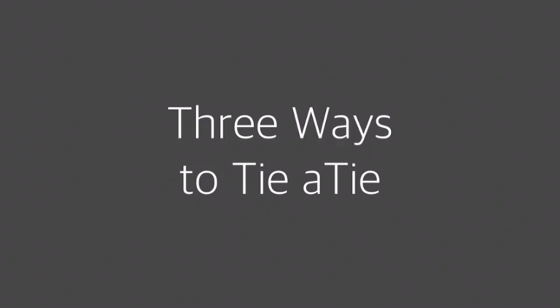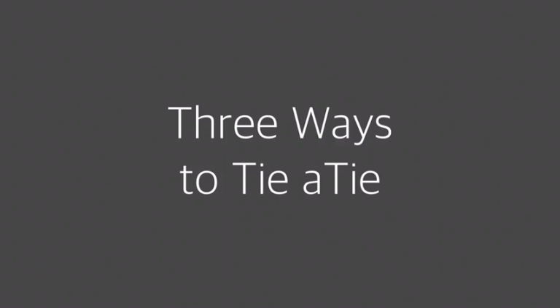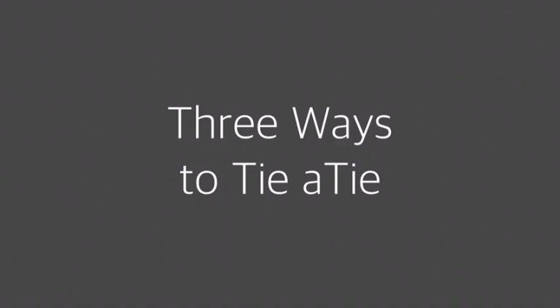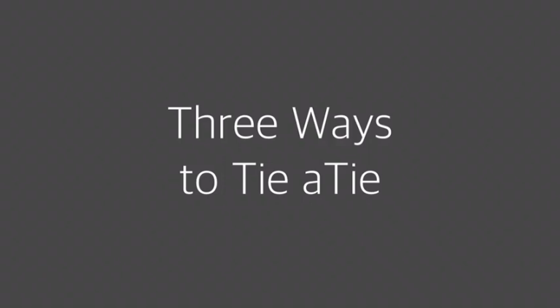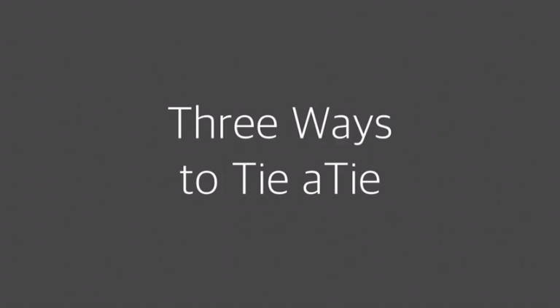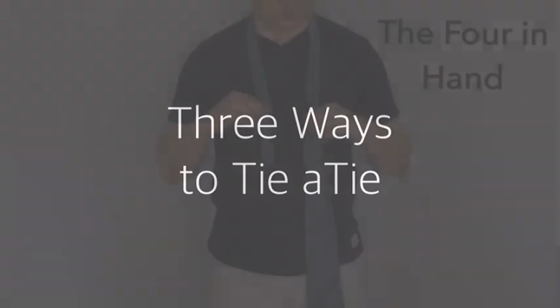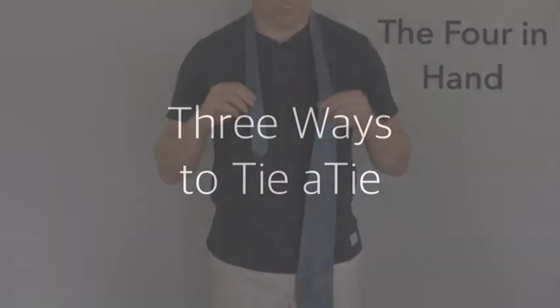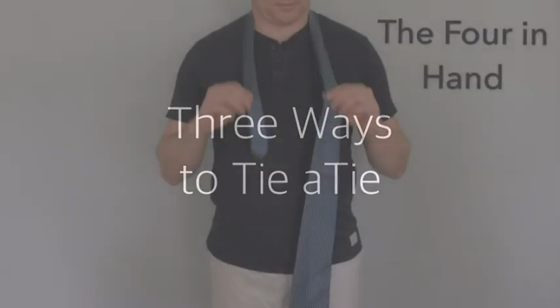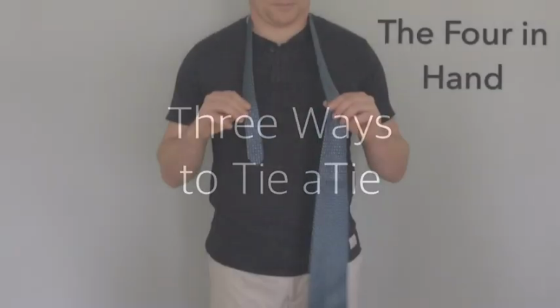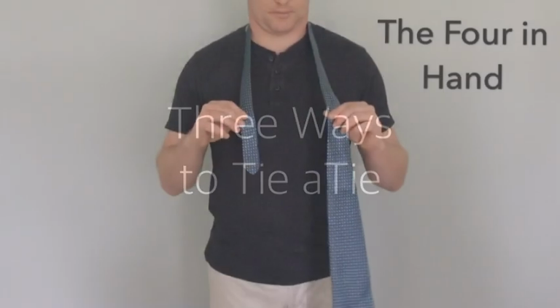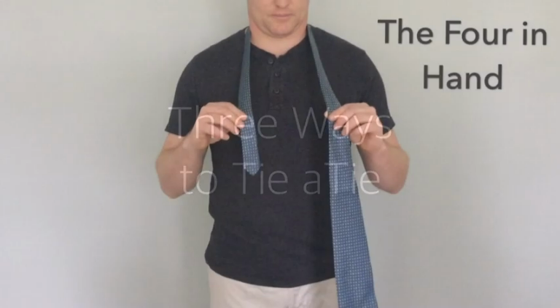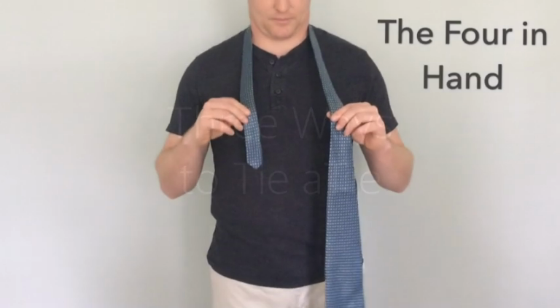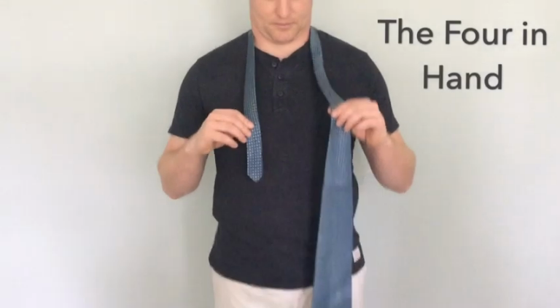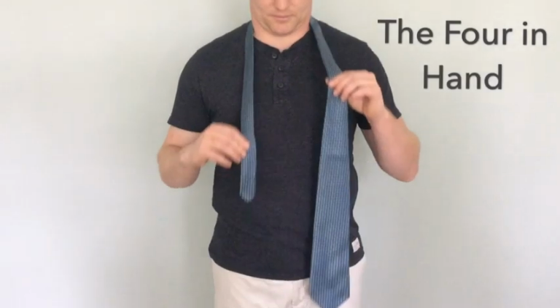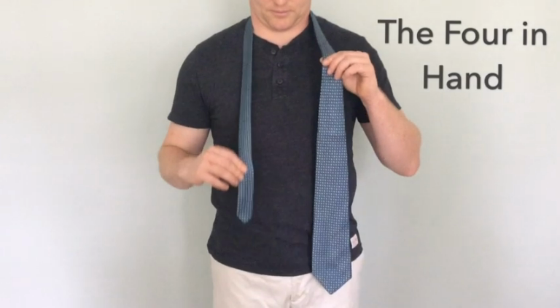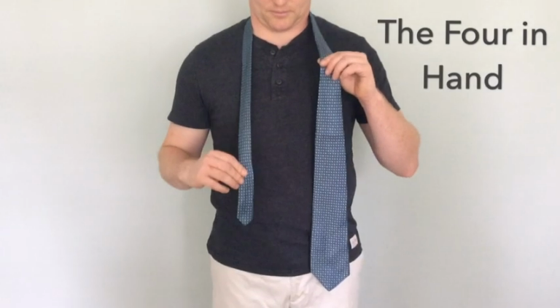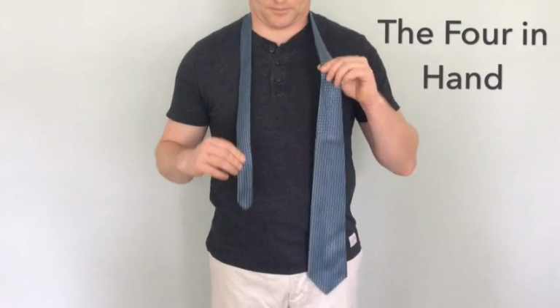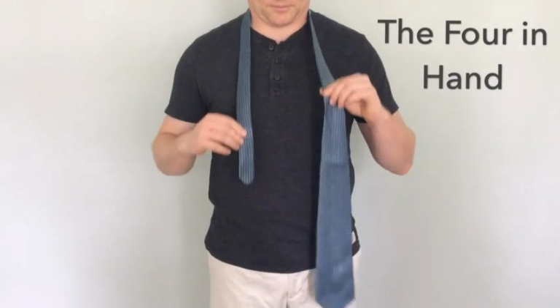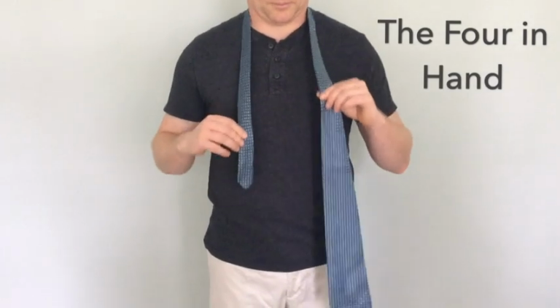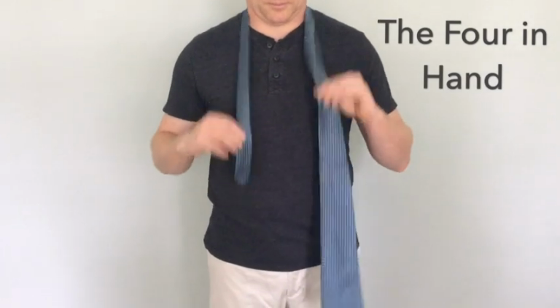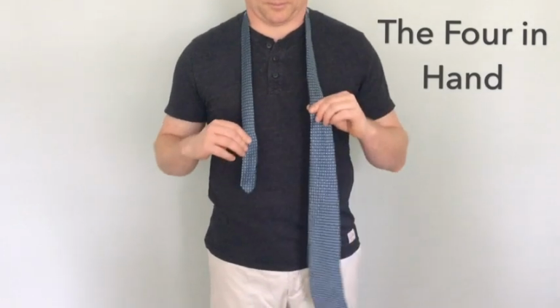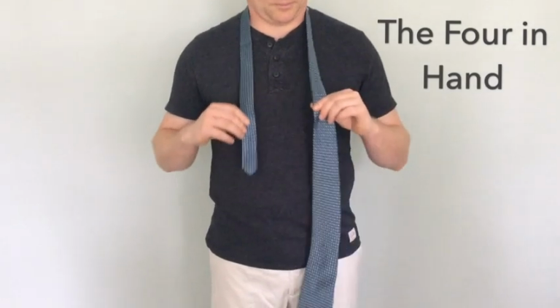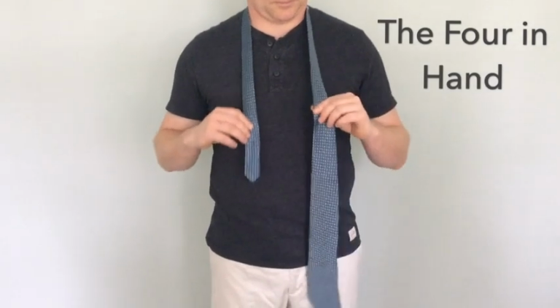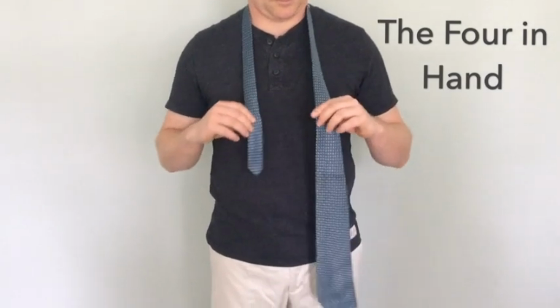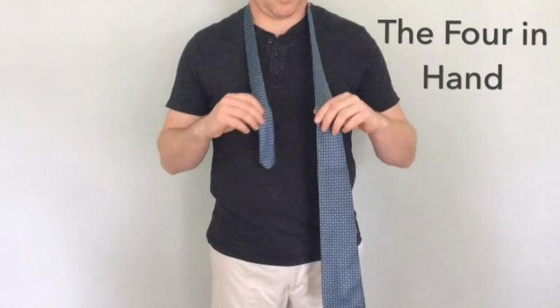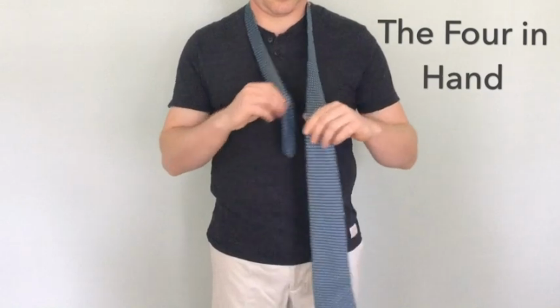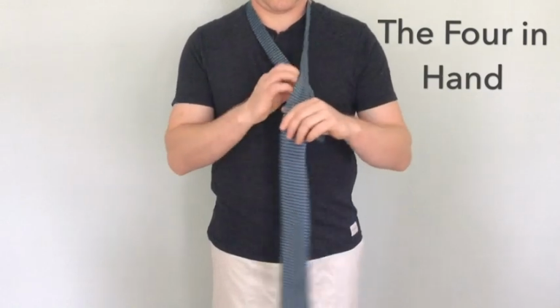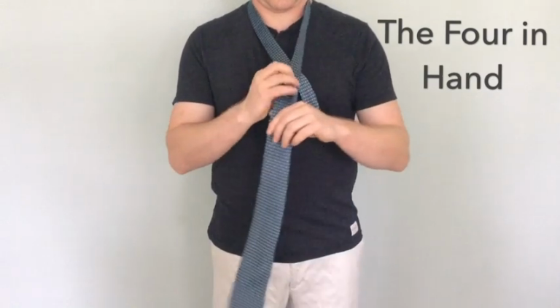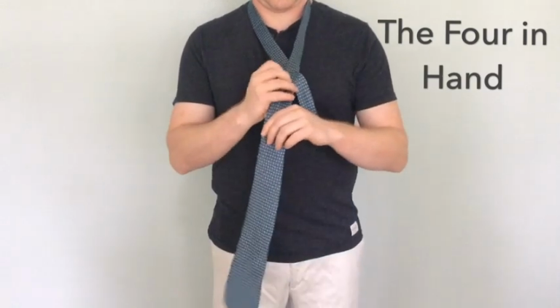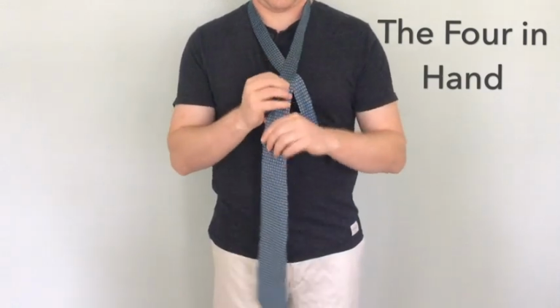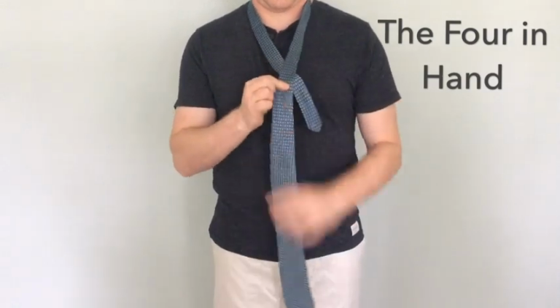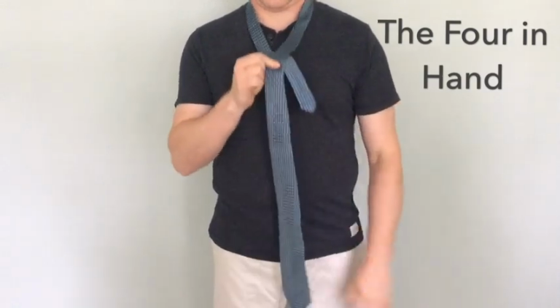This first knot is called the four in hand. Size up your necktie draped over your shoulder, giving yourself a little bit more length.